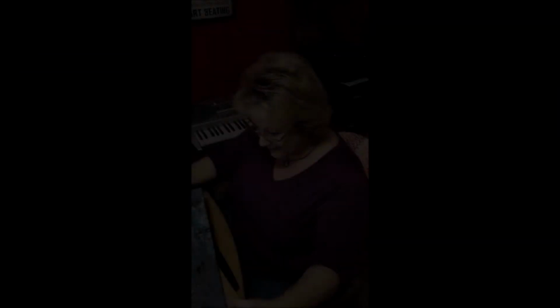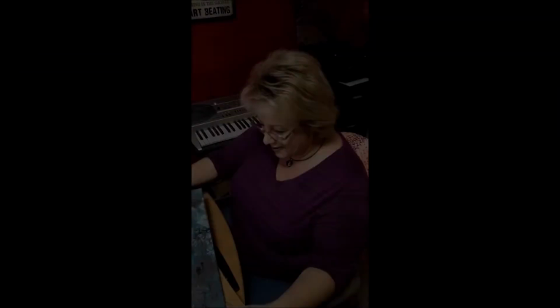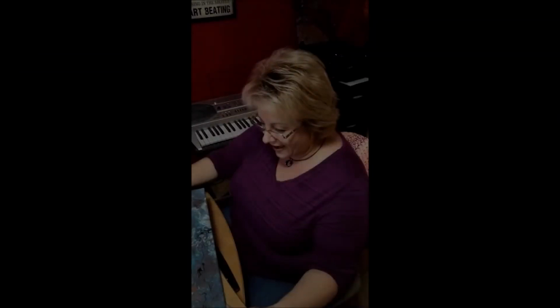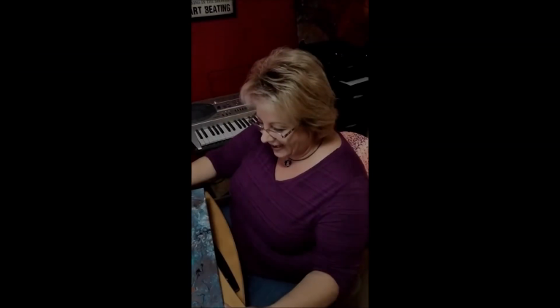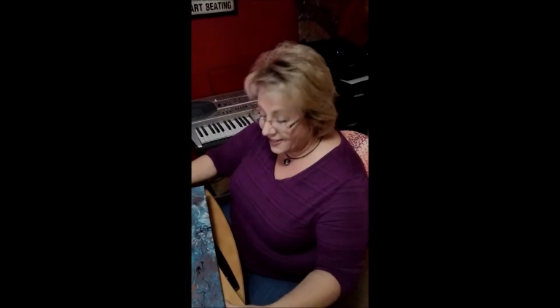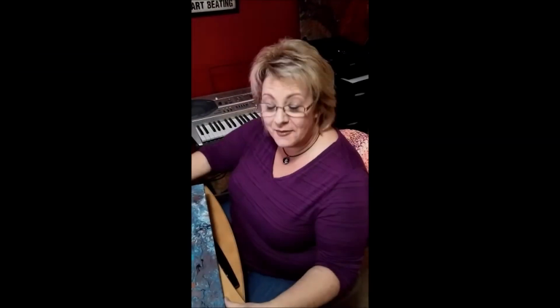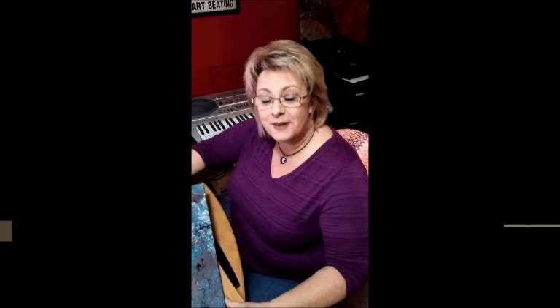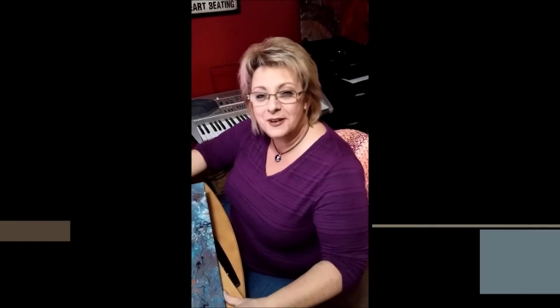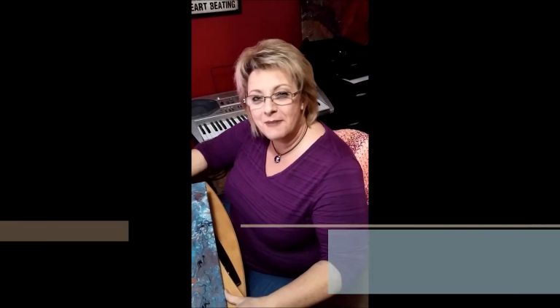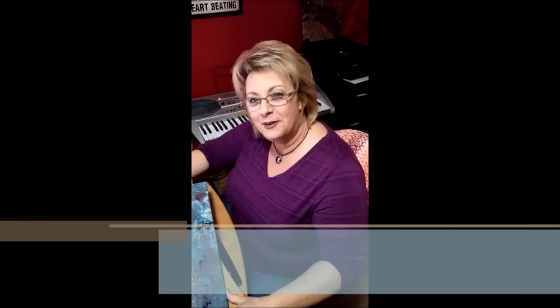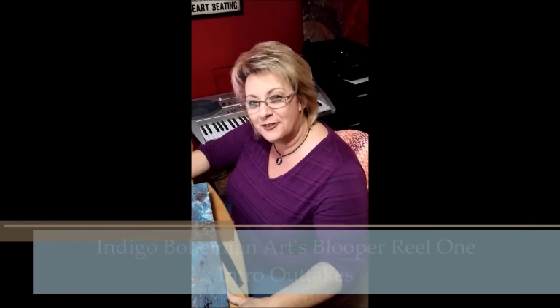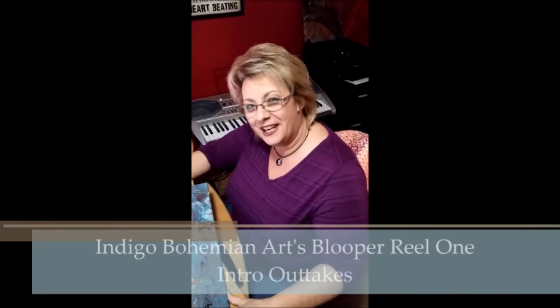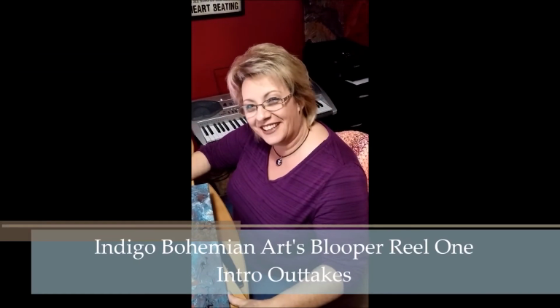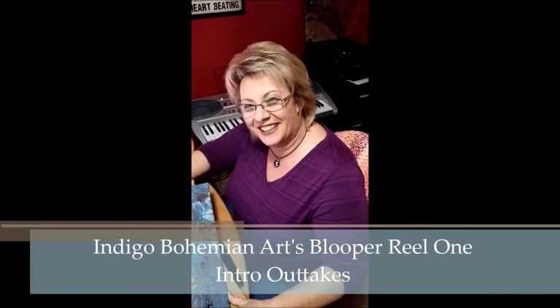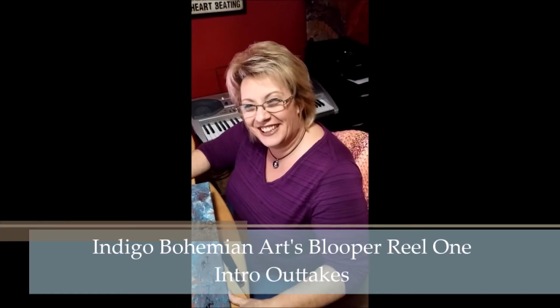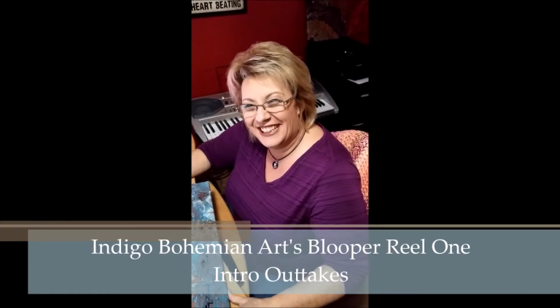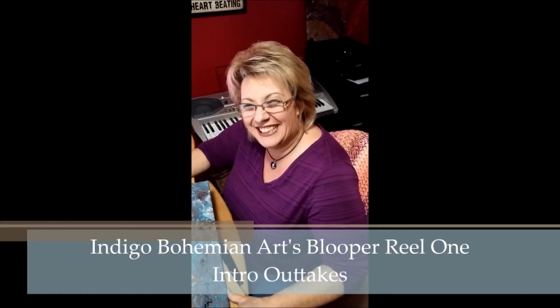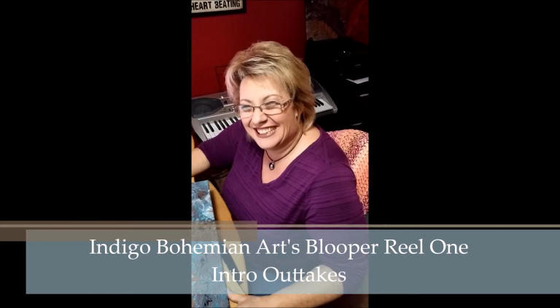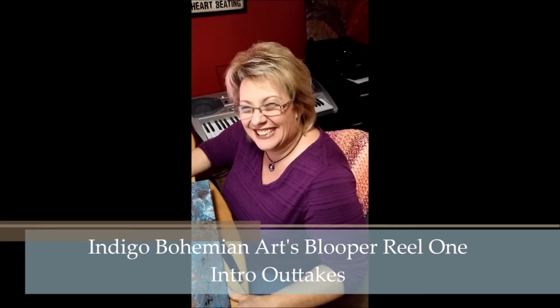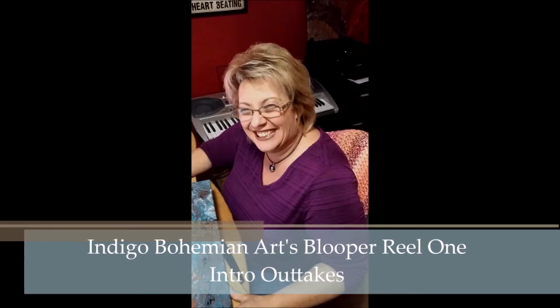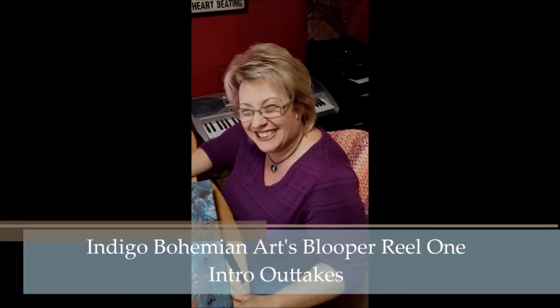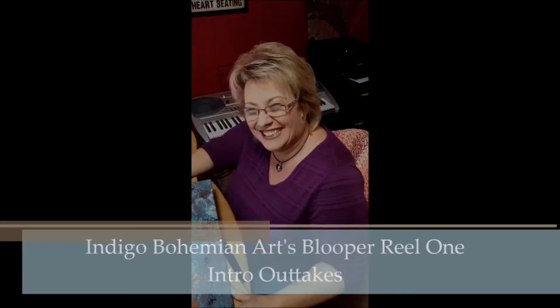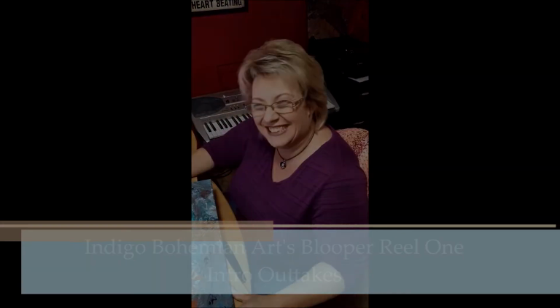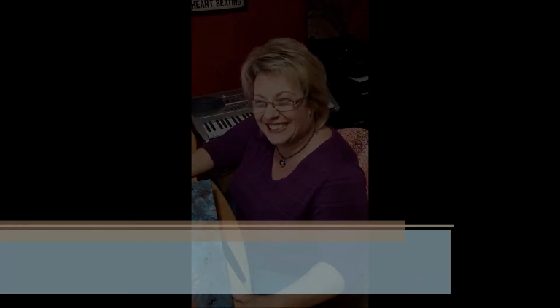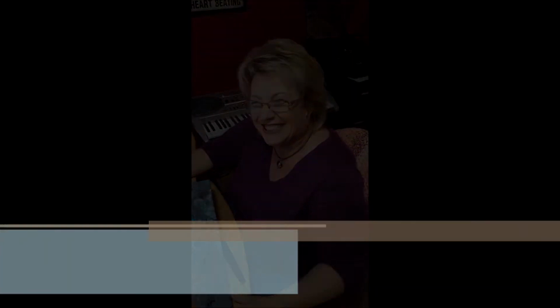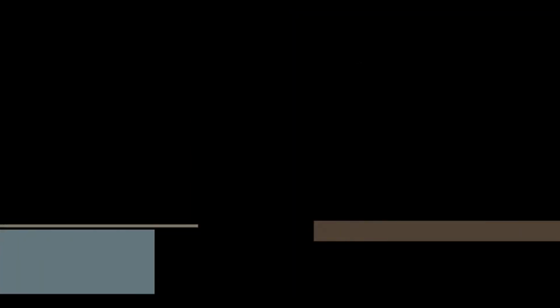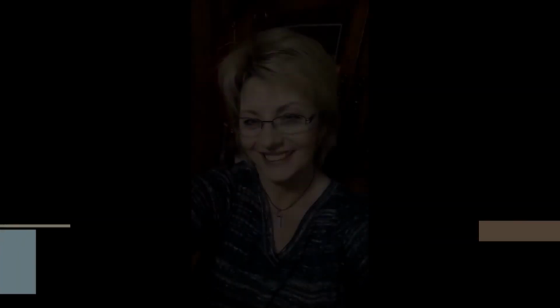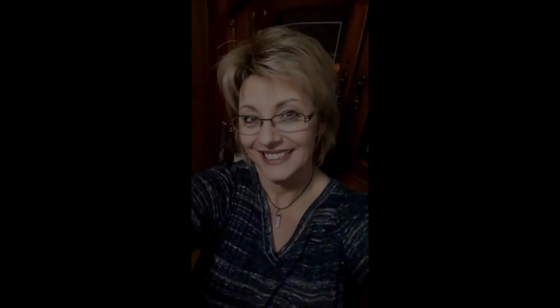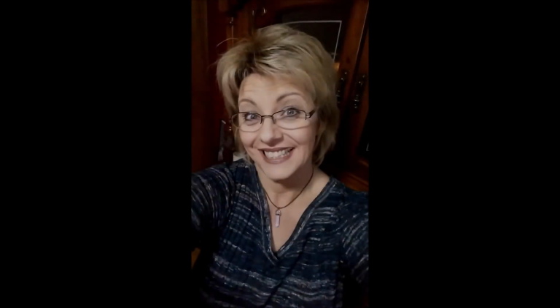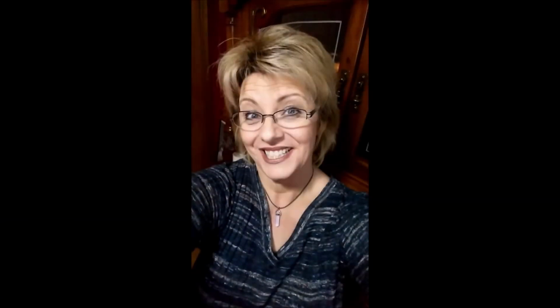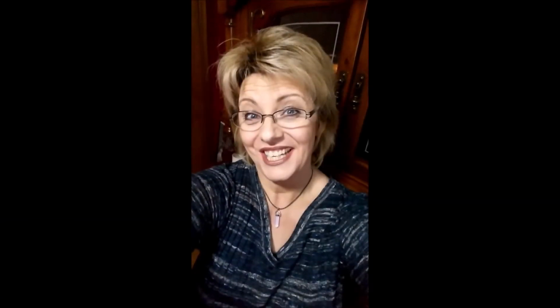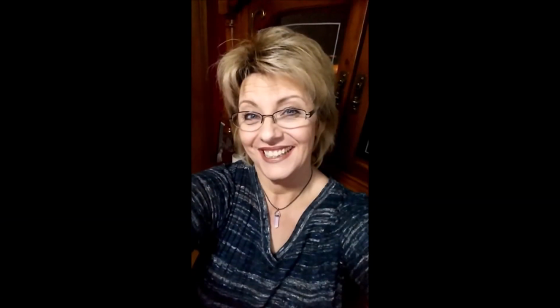And welcome to my blooper reel. Say cheese!